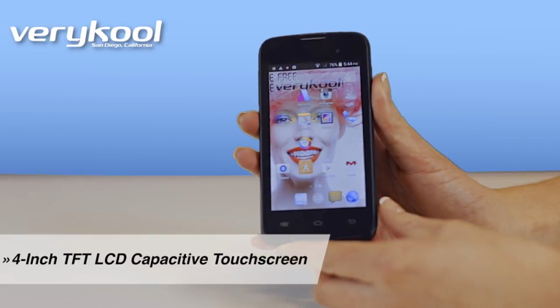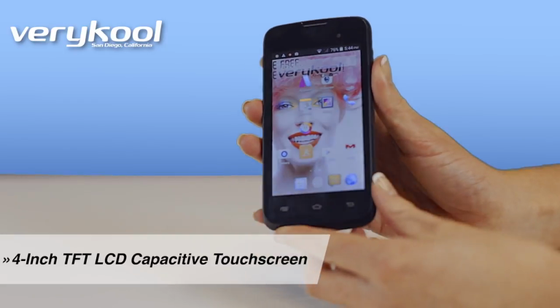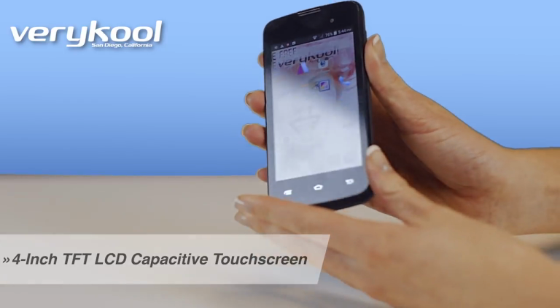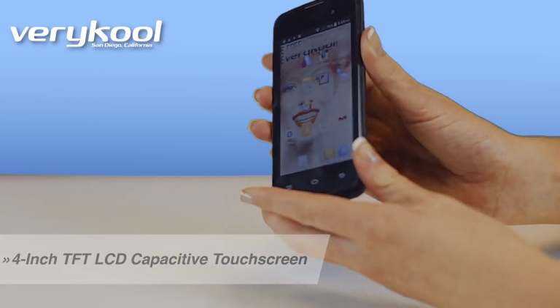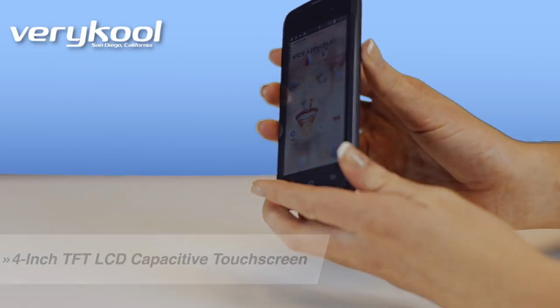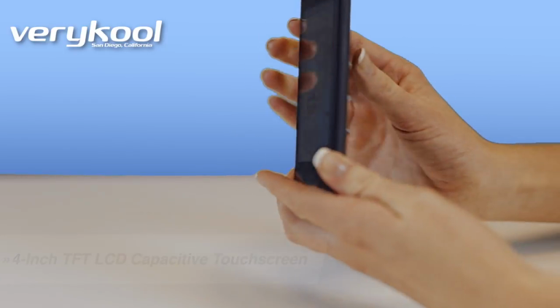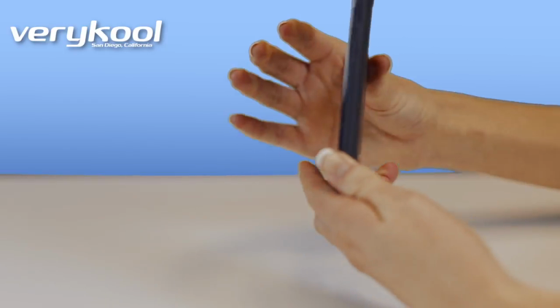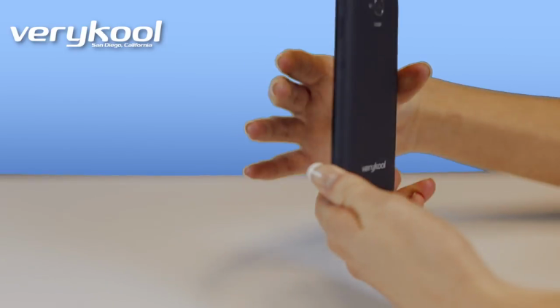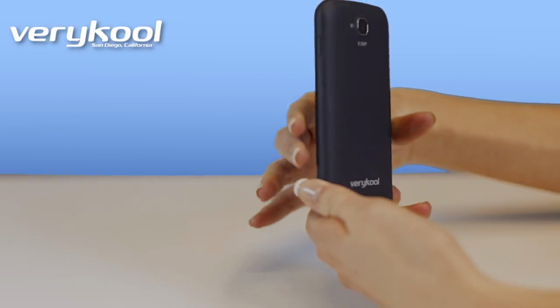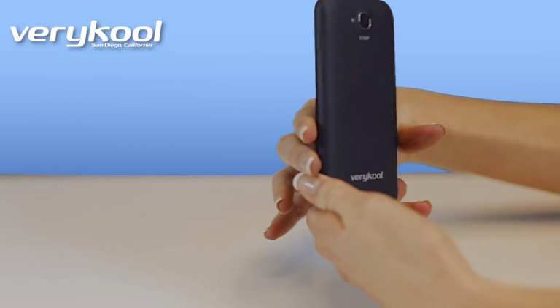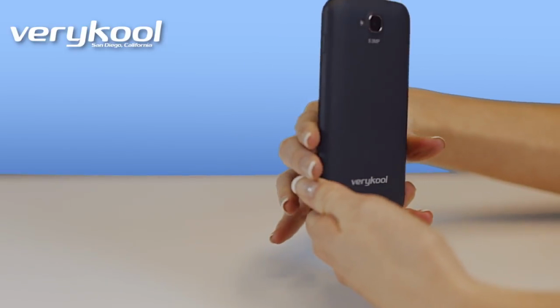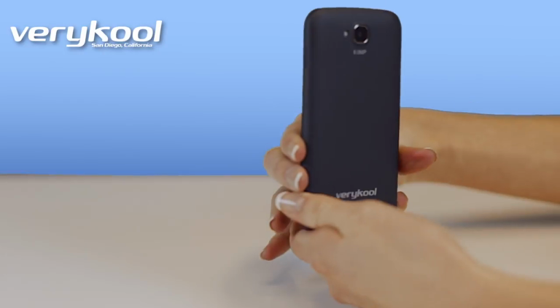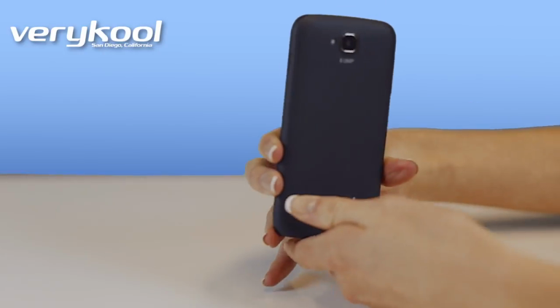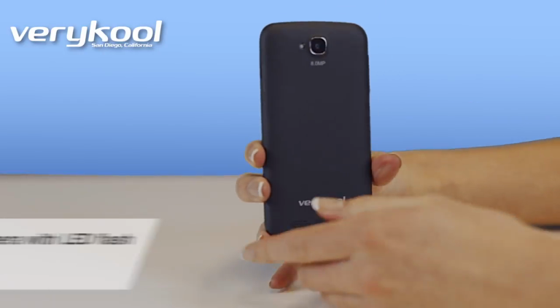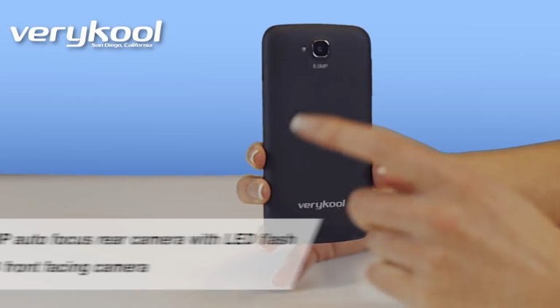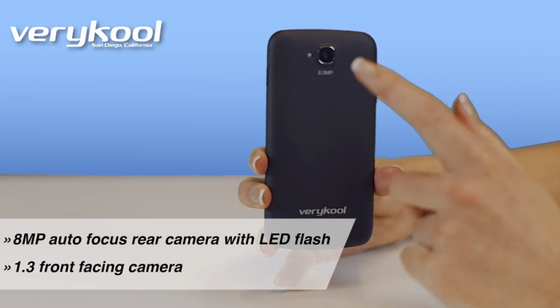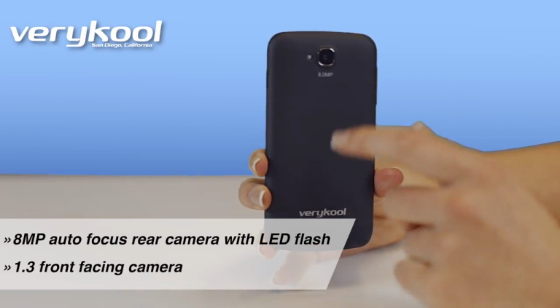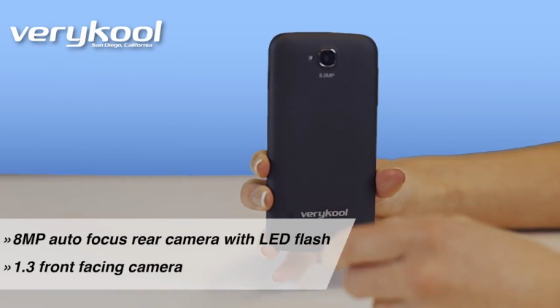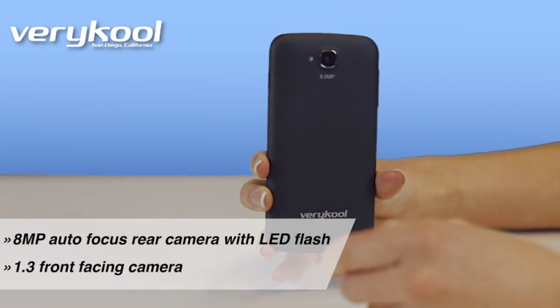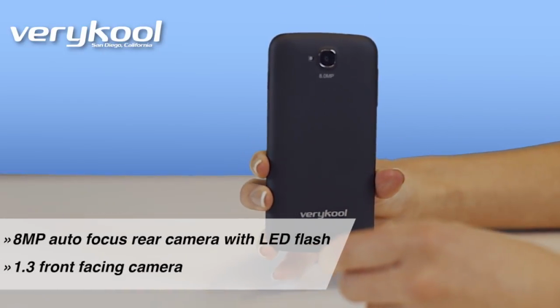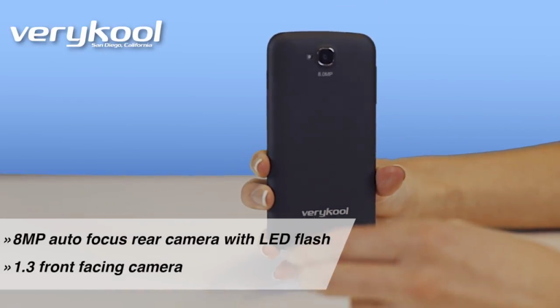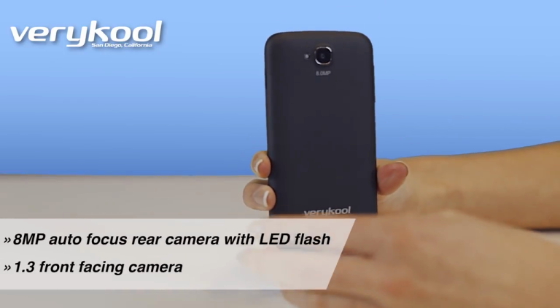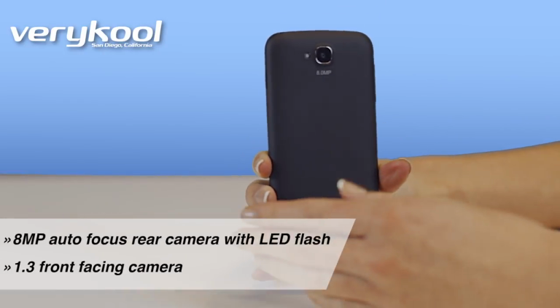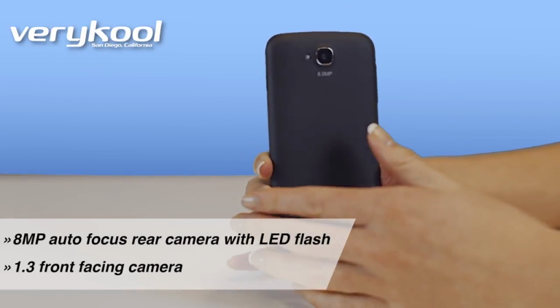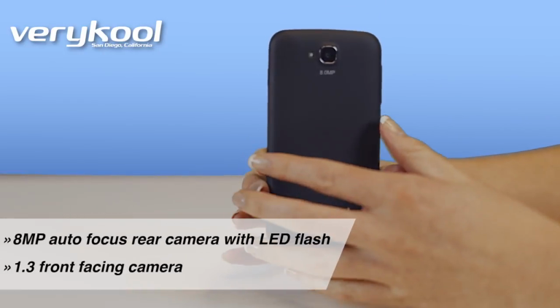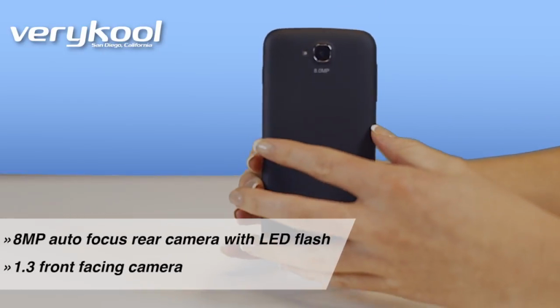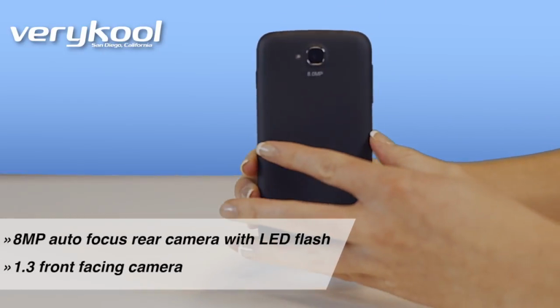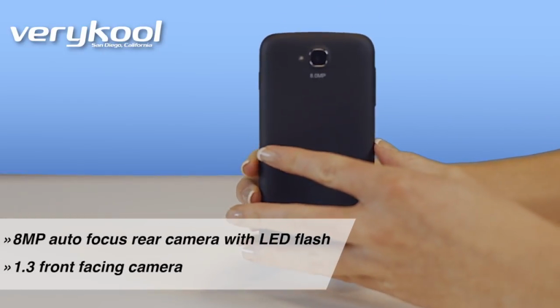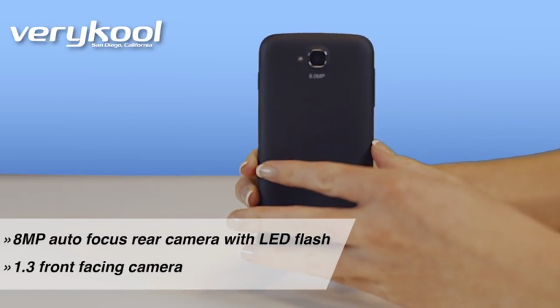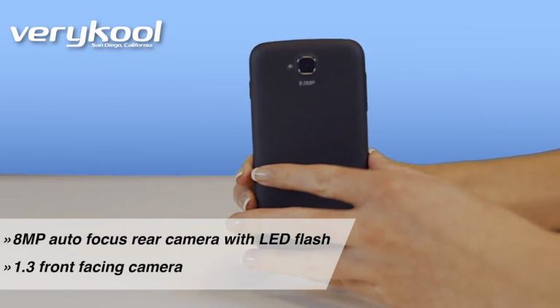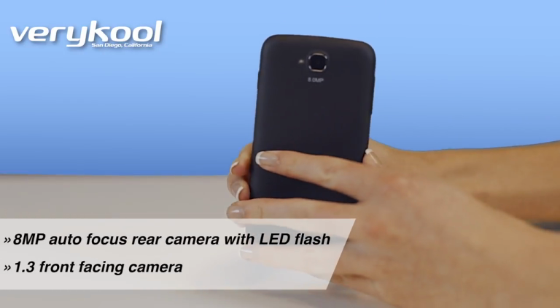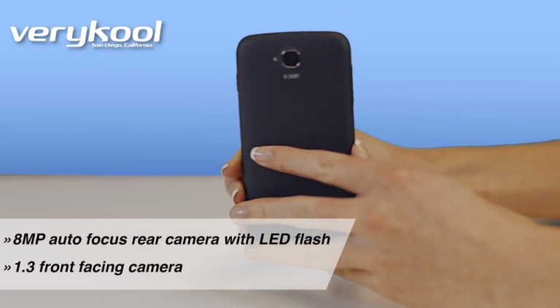For such a small phone, it has an impressive 8 megapixel rear camera with flash, as well as a front-facing camera.